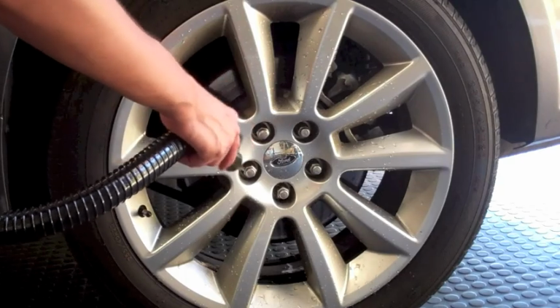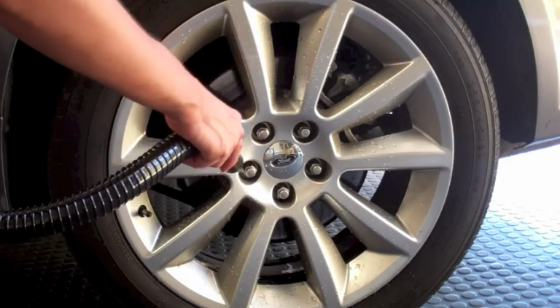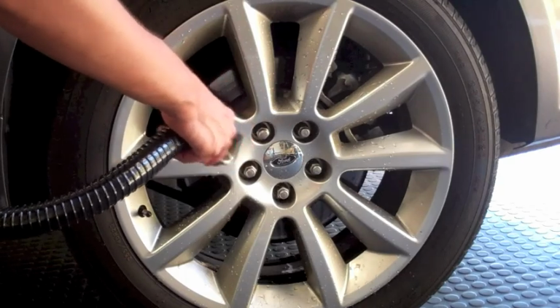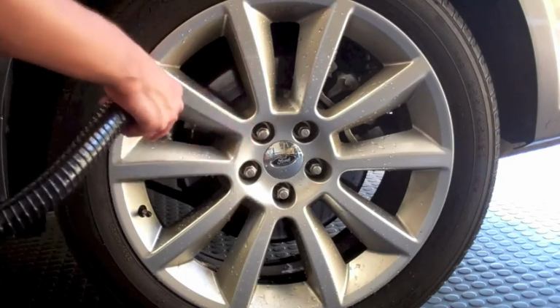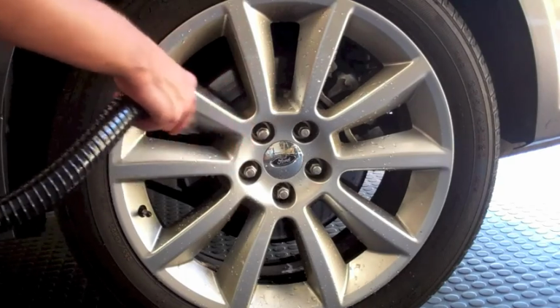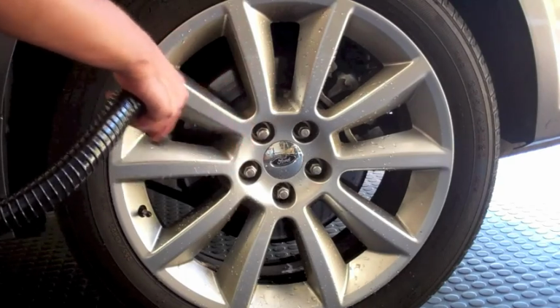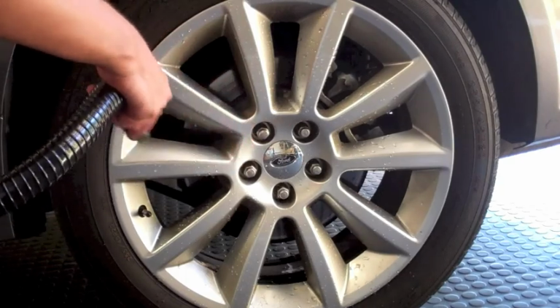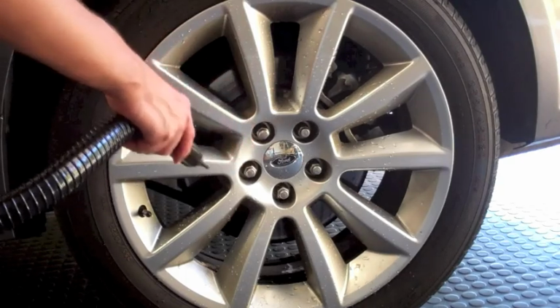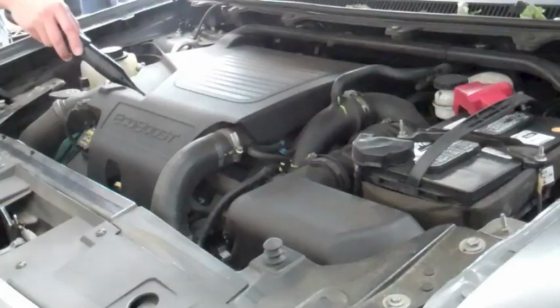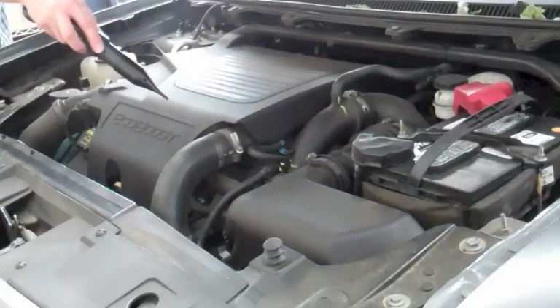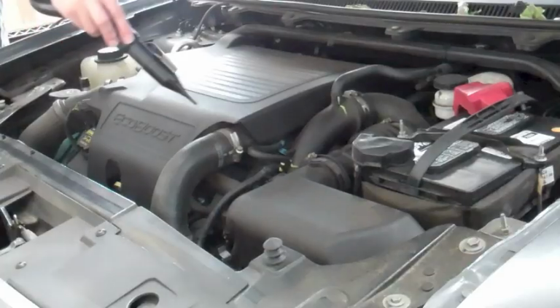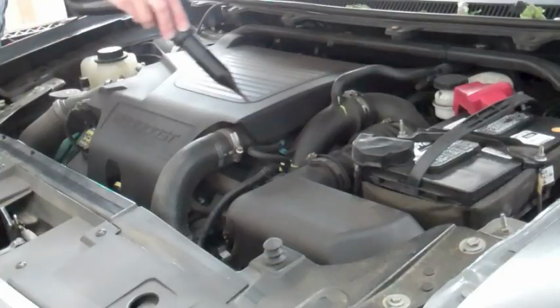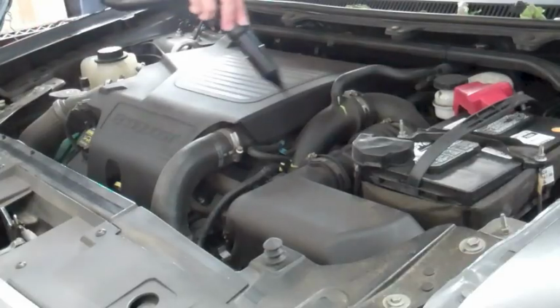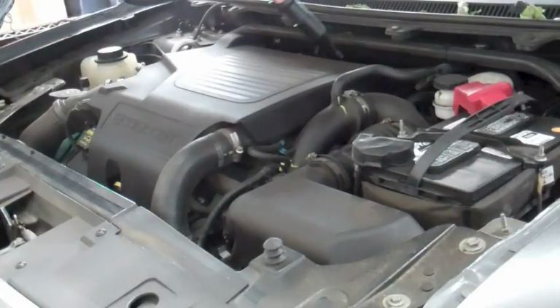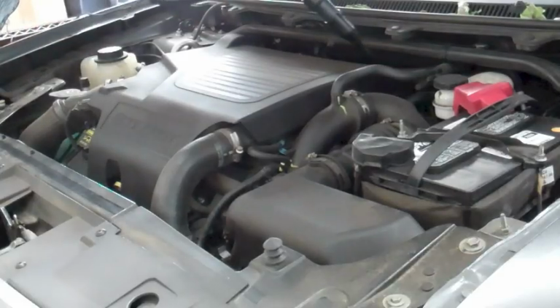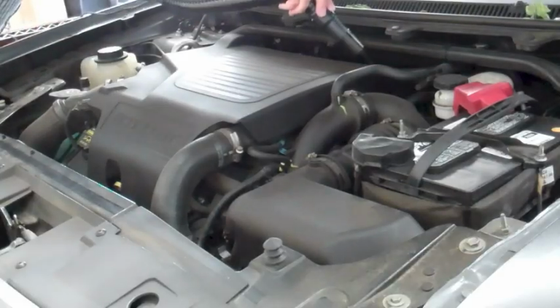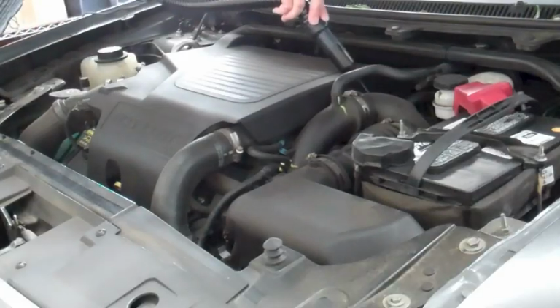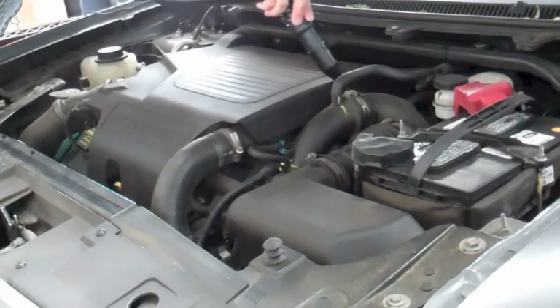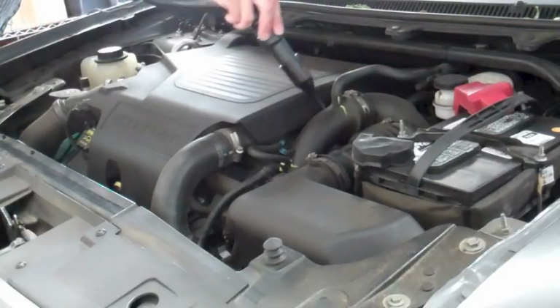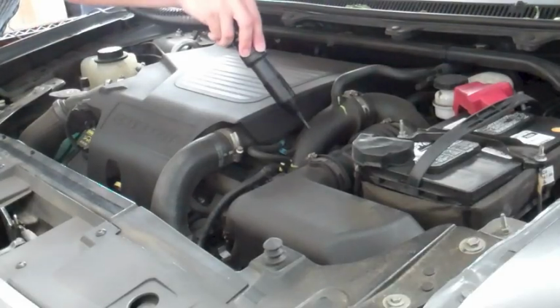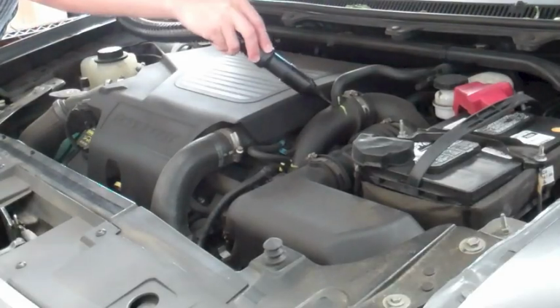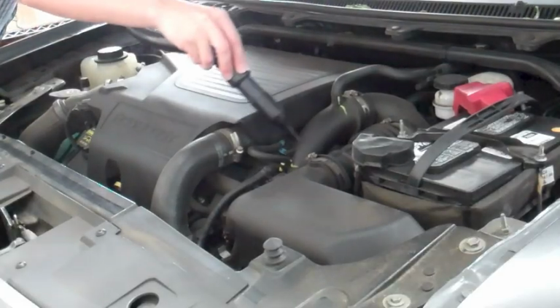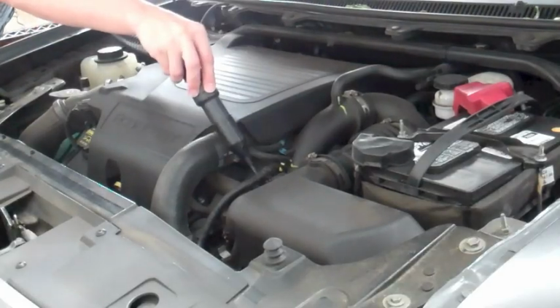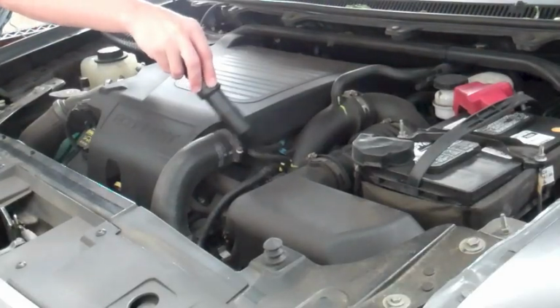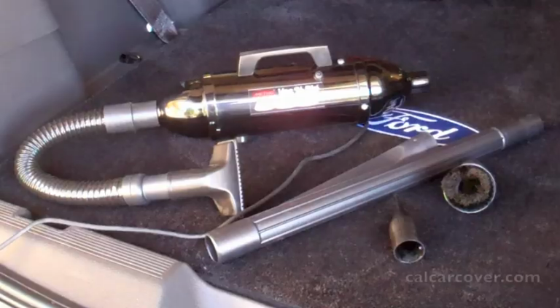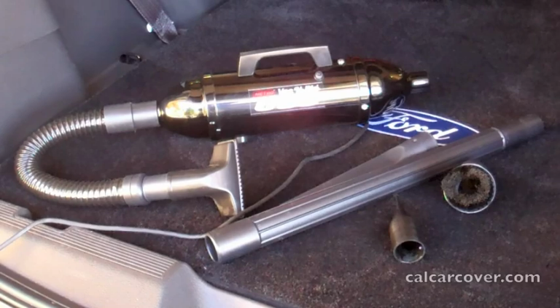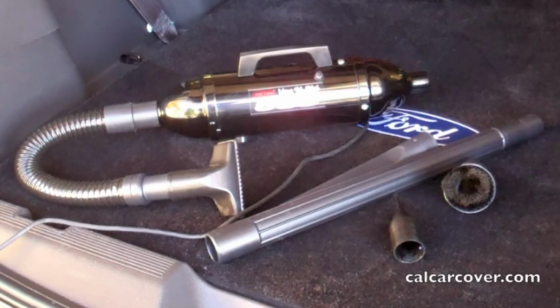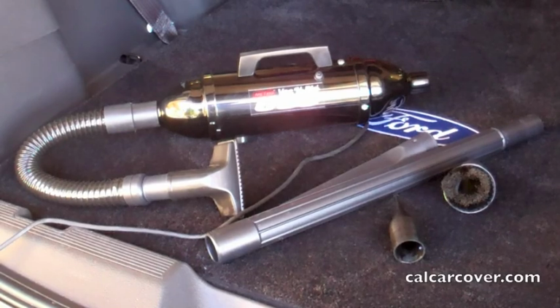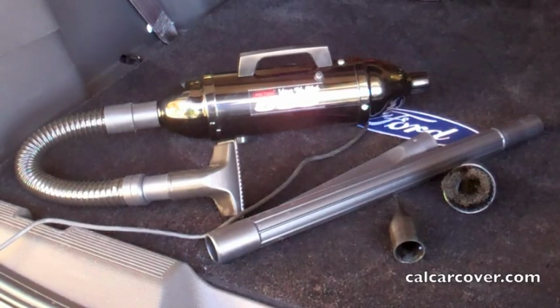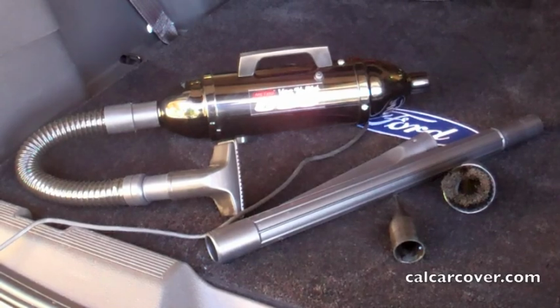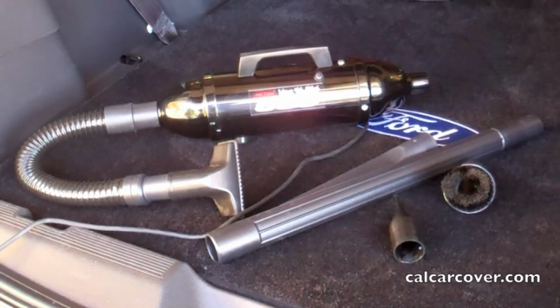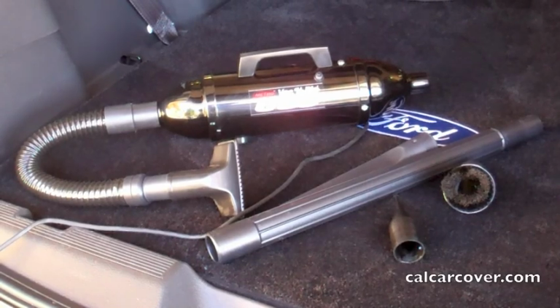The Vac & Blow 500 uses 120V power and has an extra-long extension cord for those hard-to-reach places.